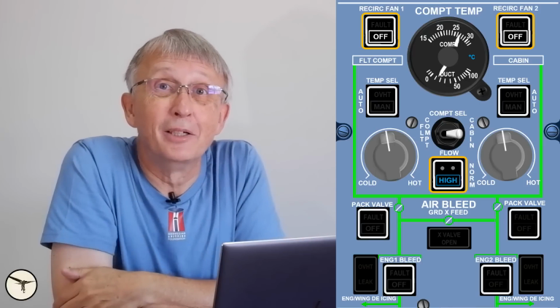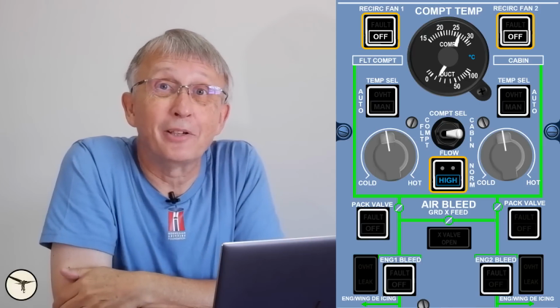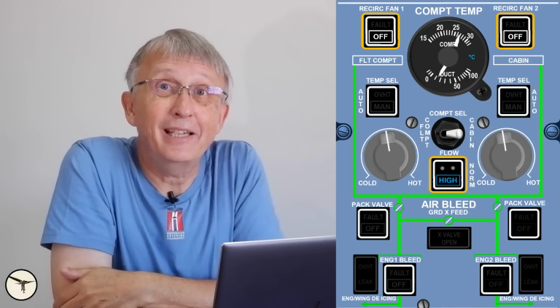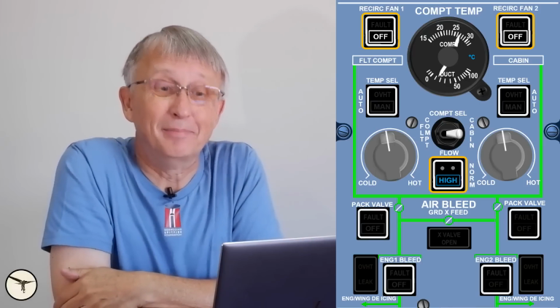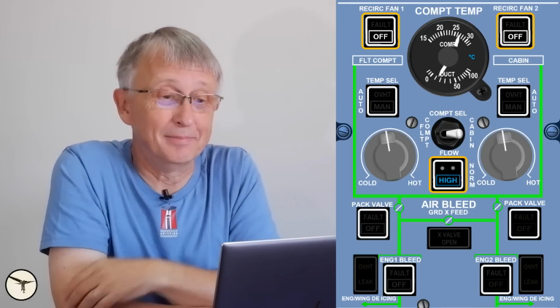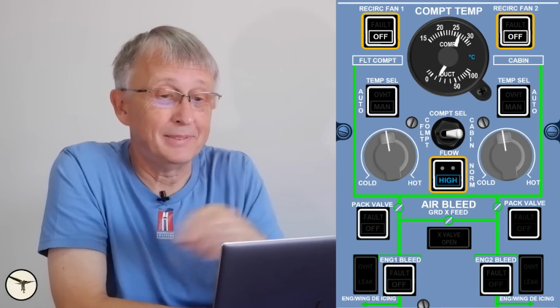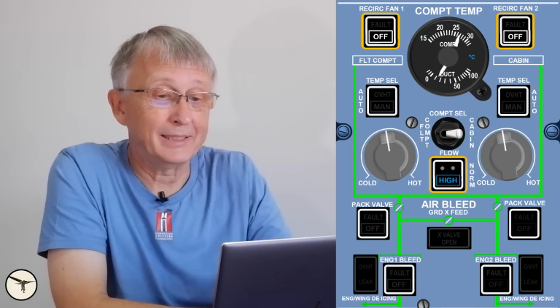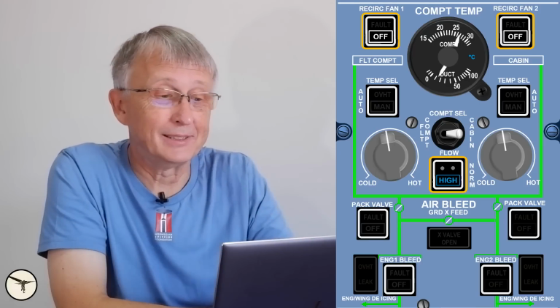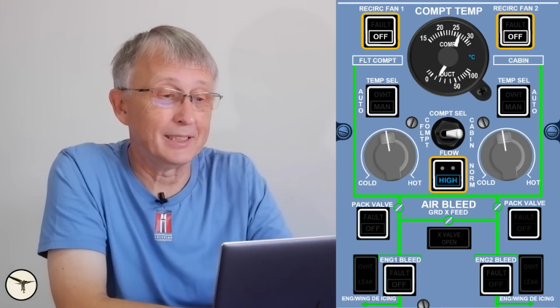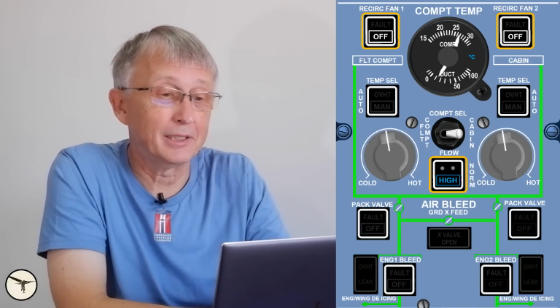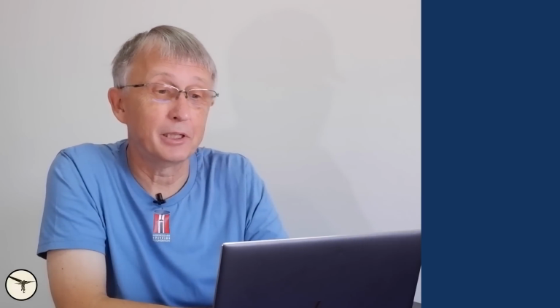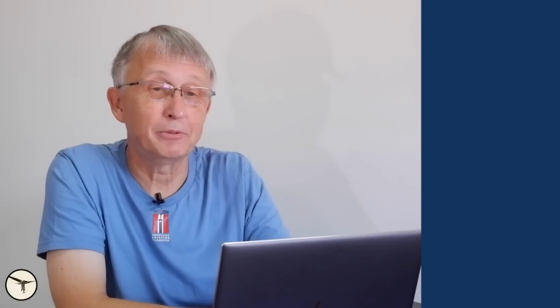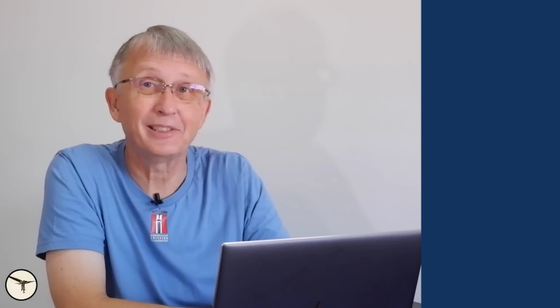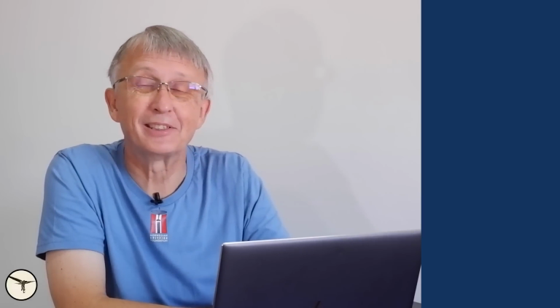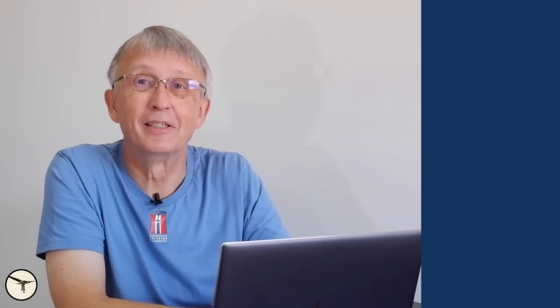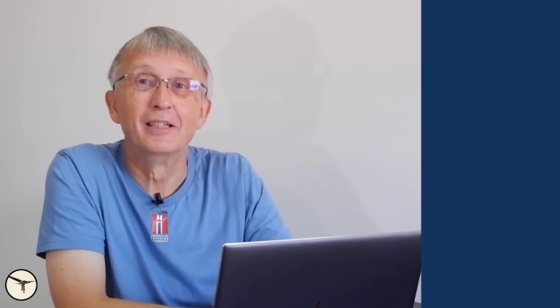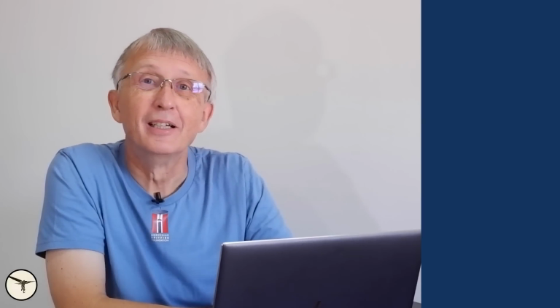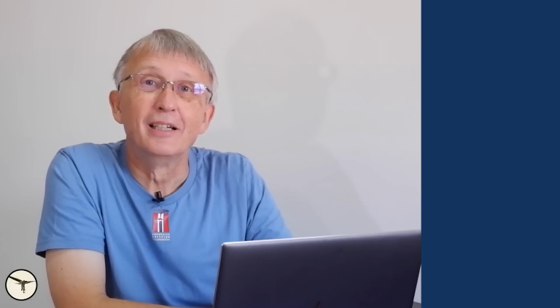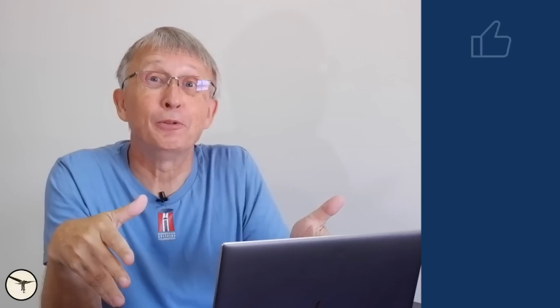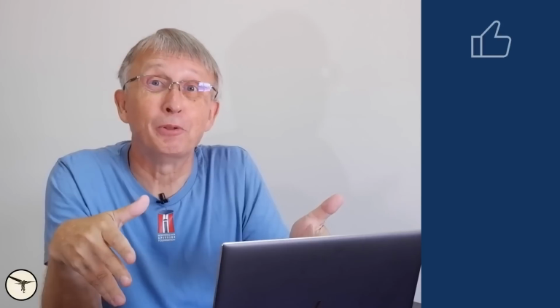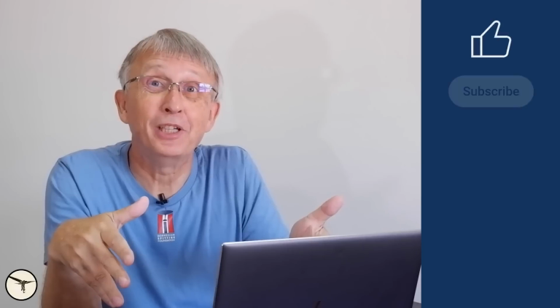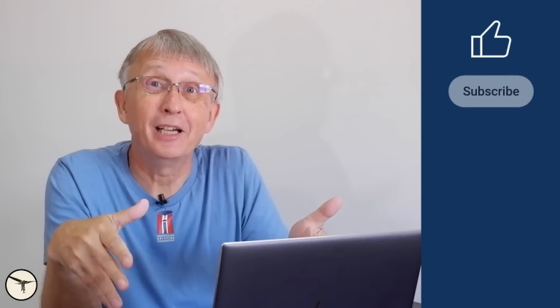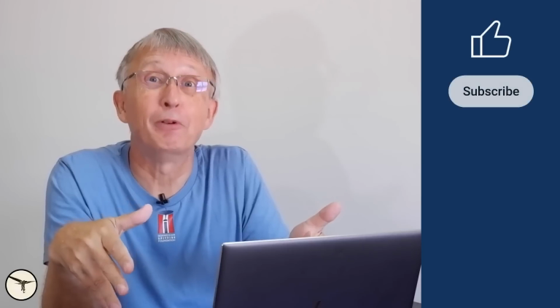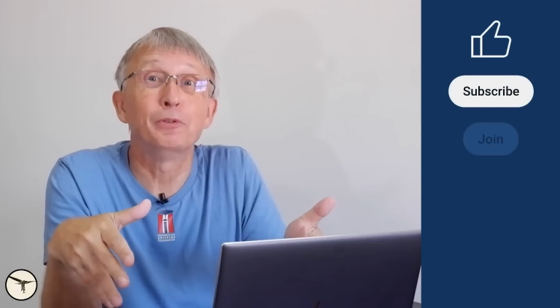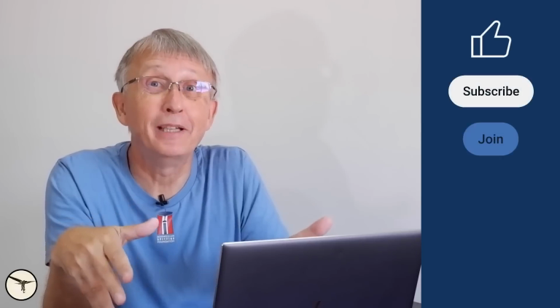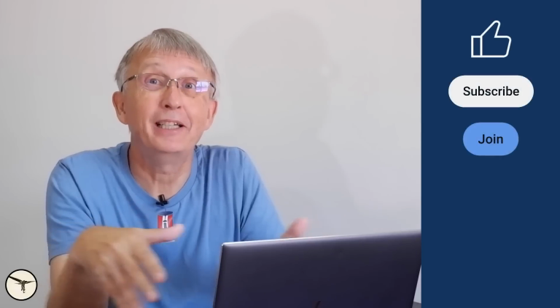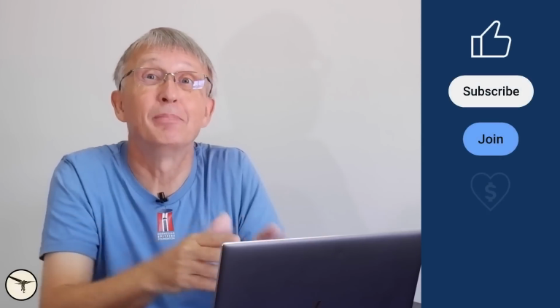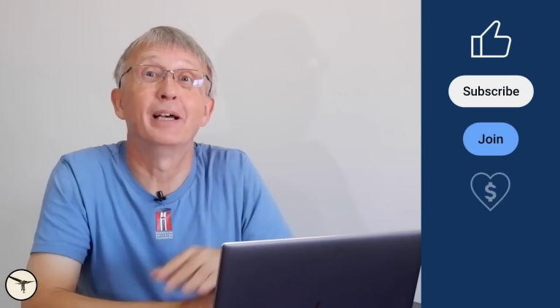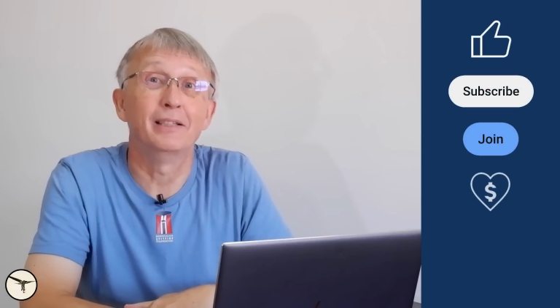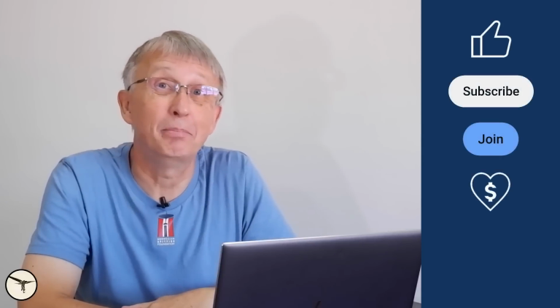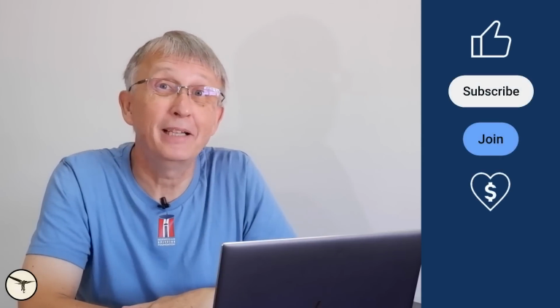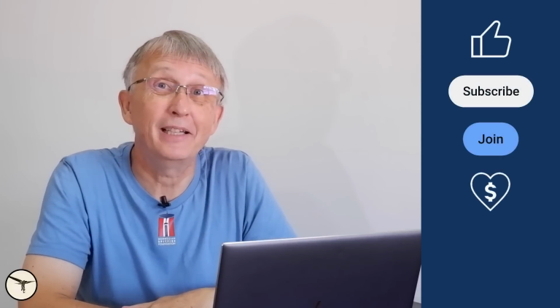Okay, that's how it works. Thank you for watching. Have a wonderful day and happy landing!